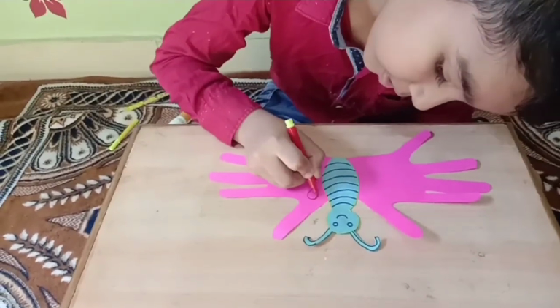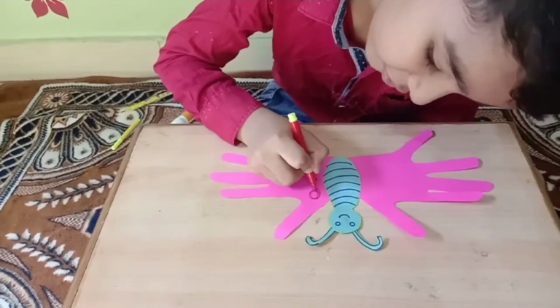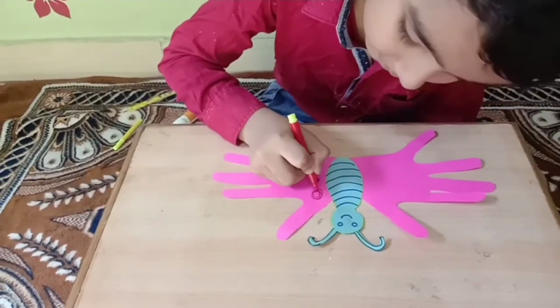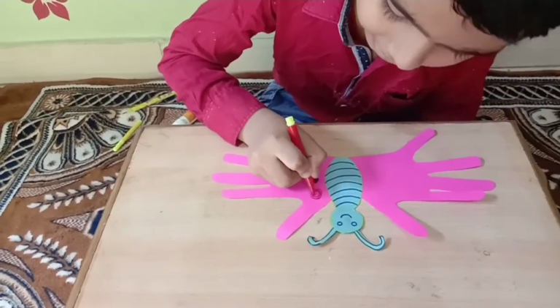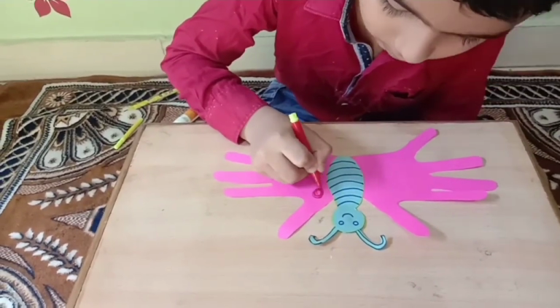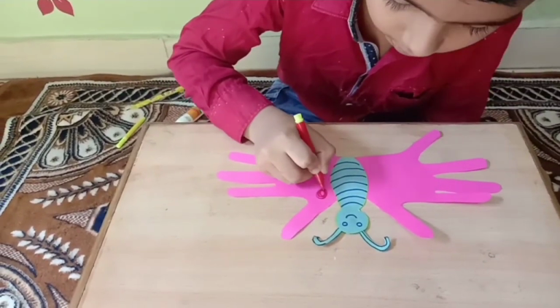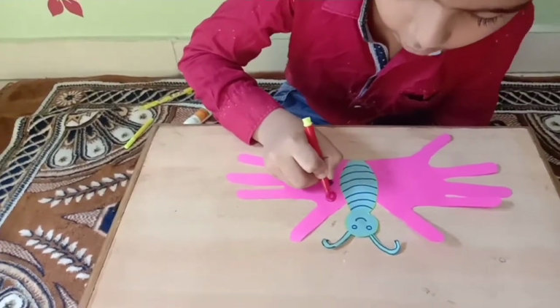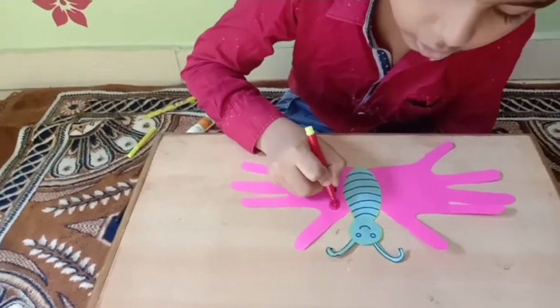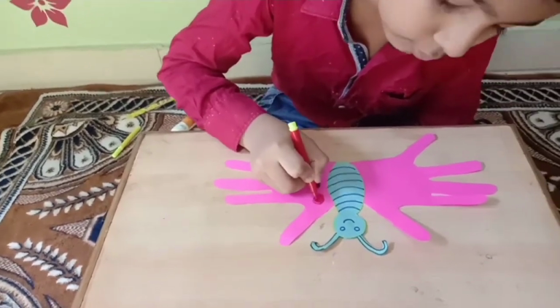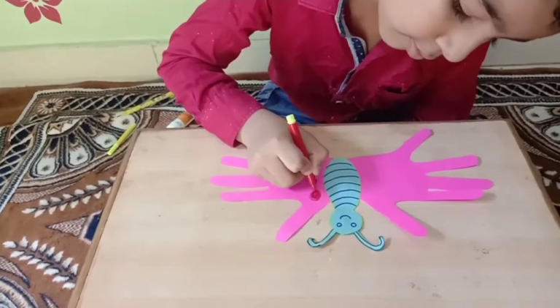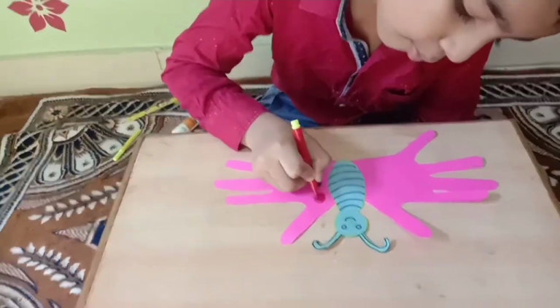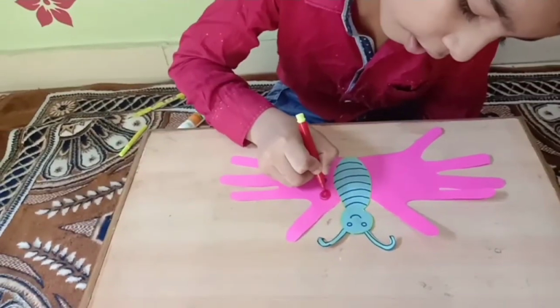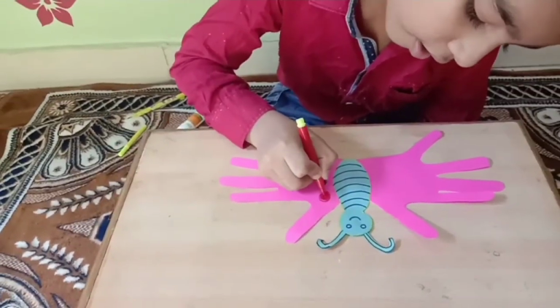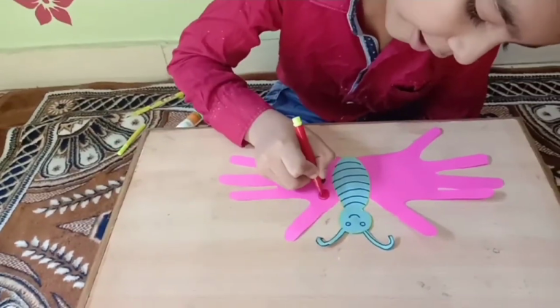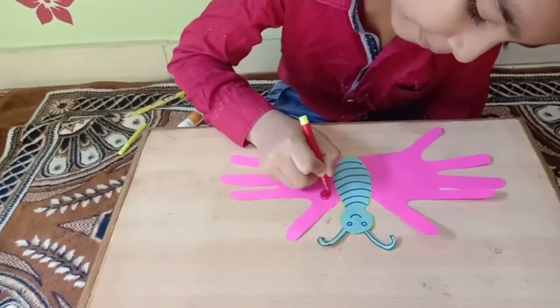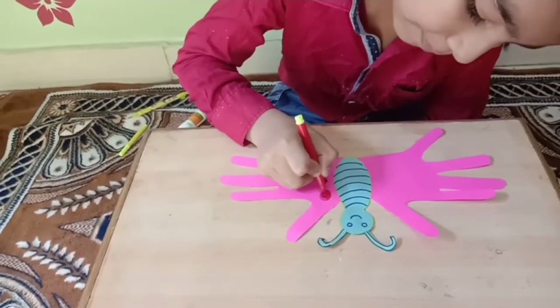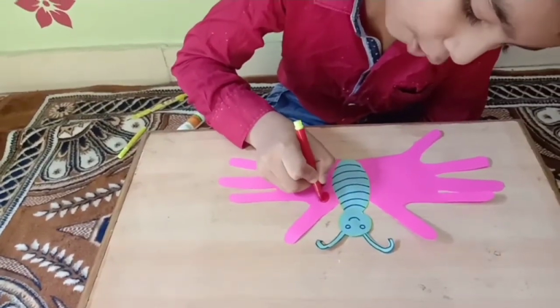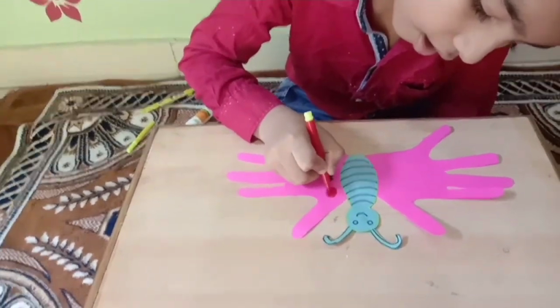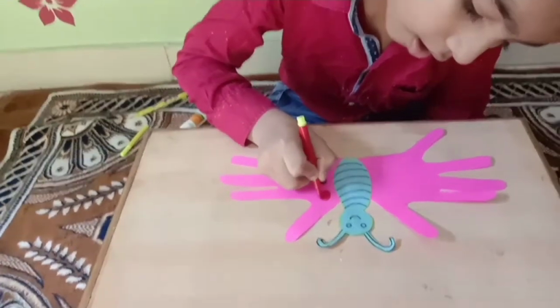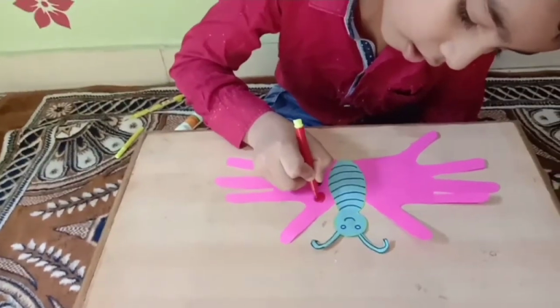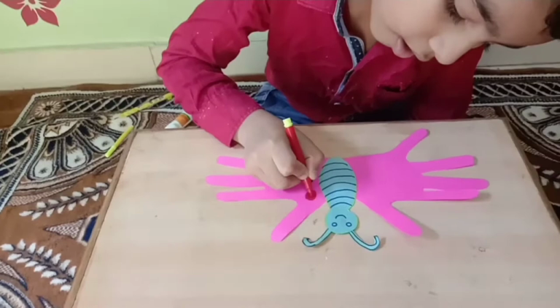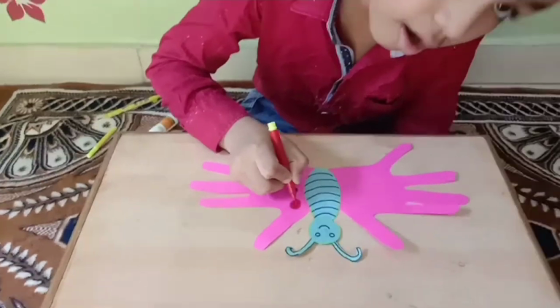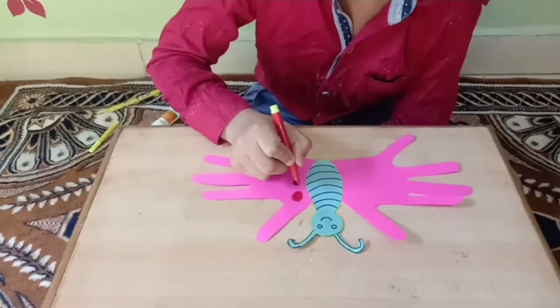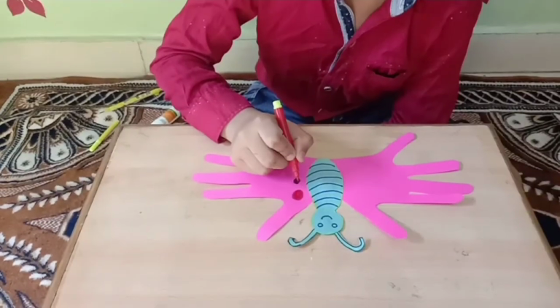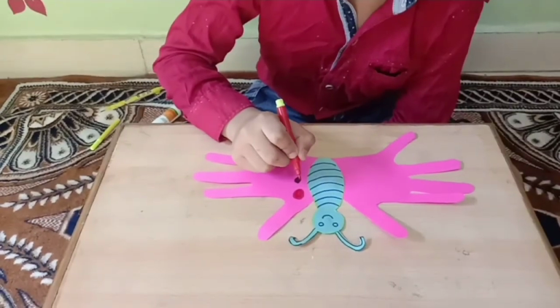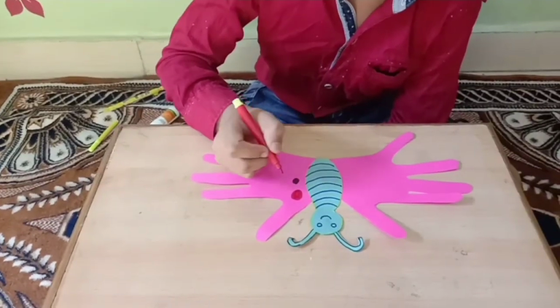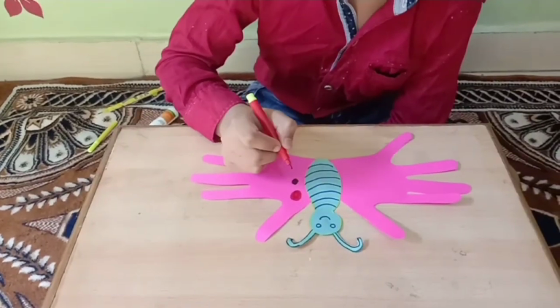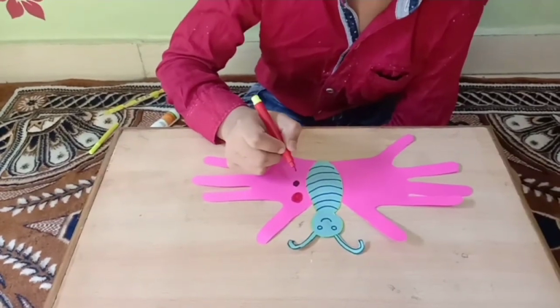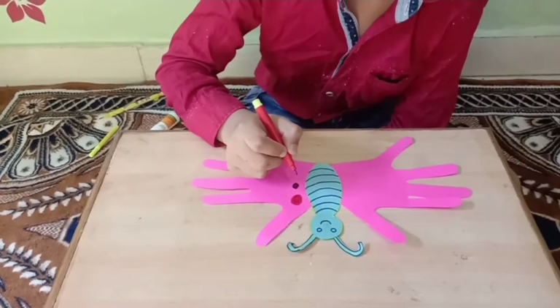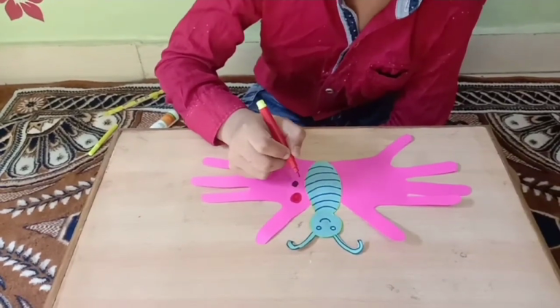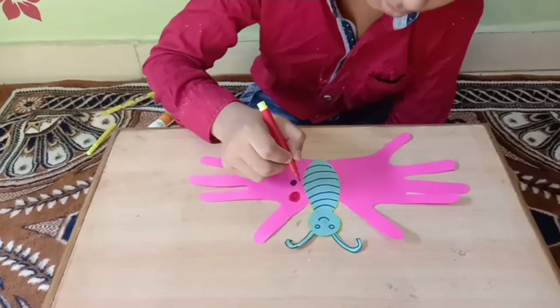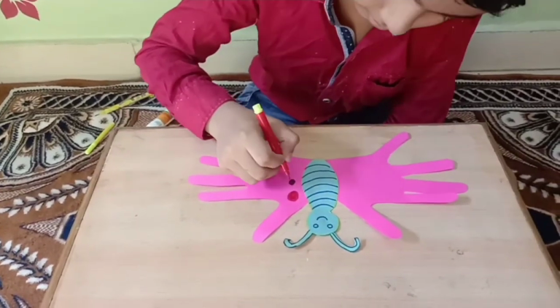Now we decorate. The butterfly is ready. Yes, we go ahead — I am ready.